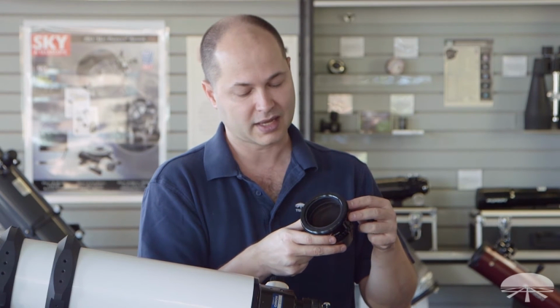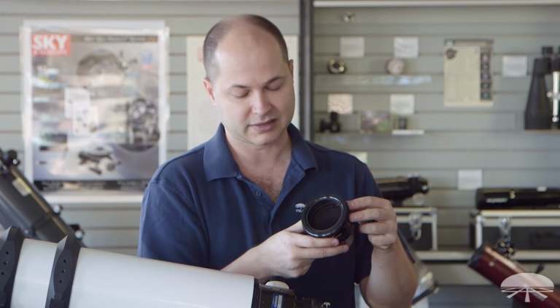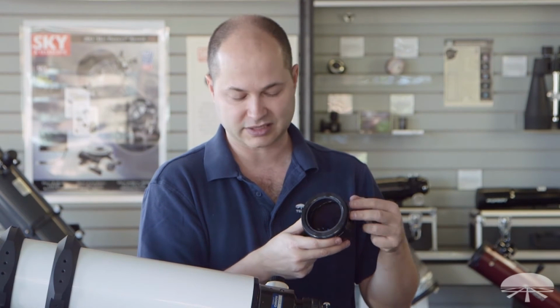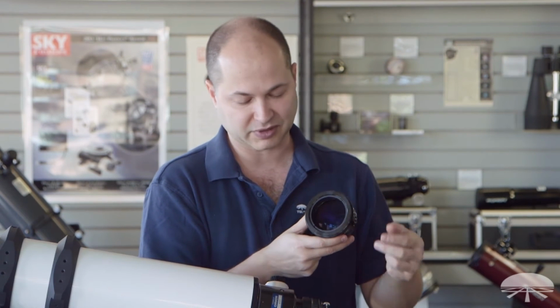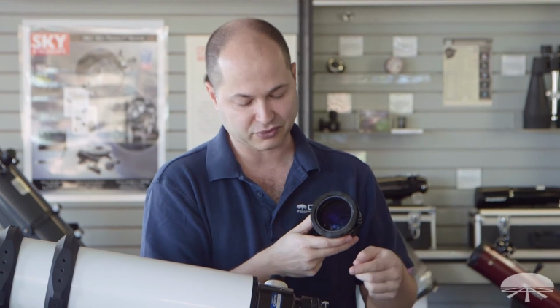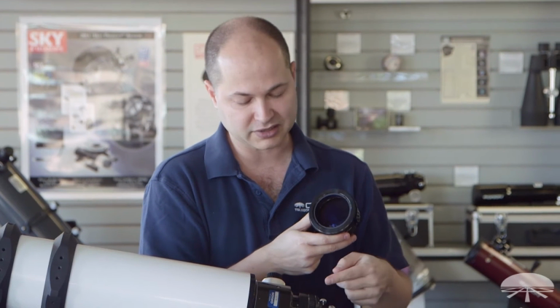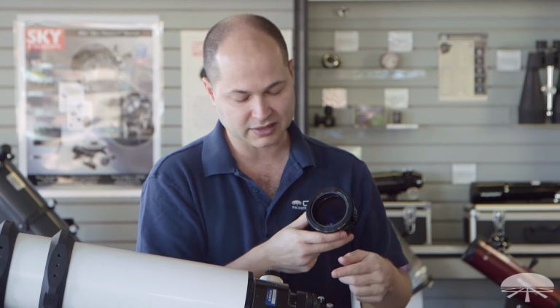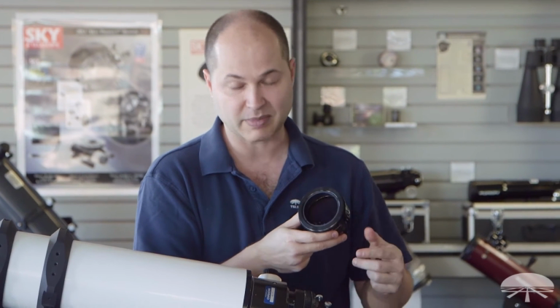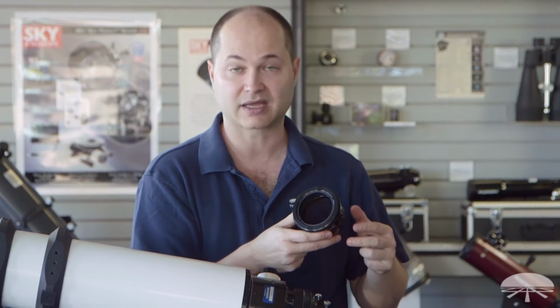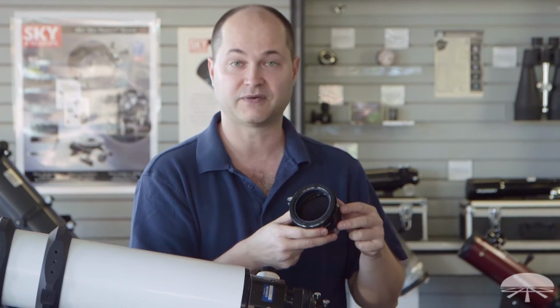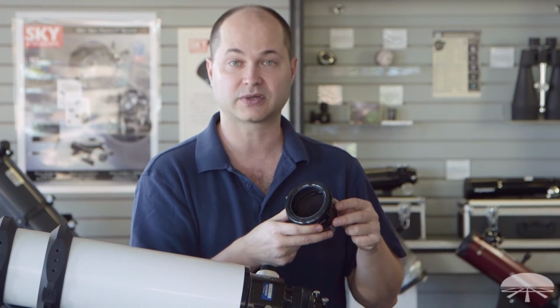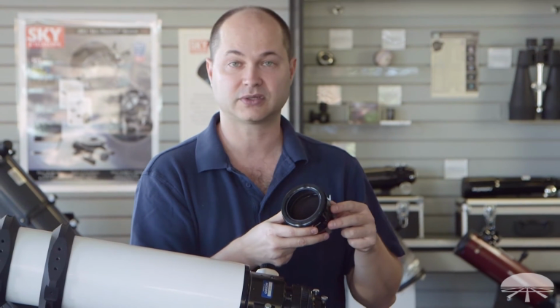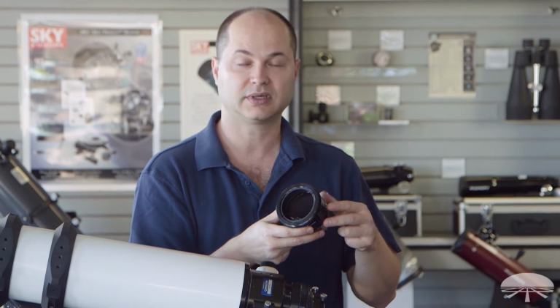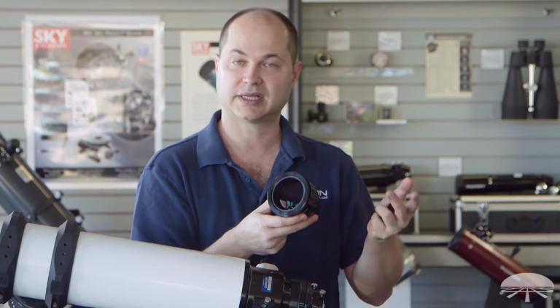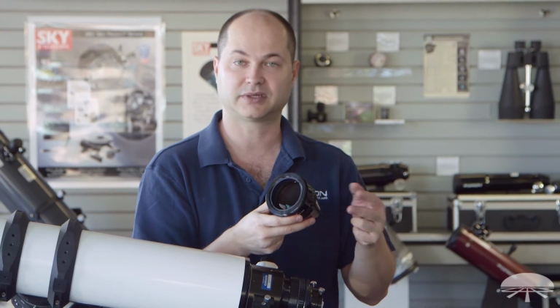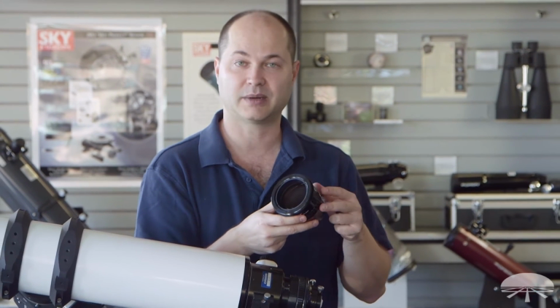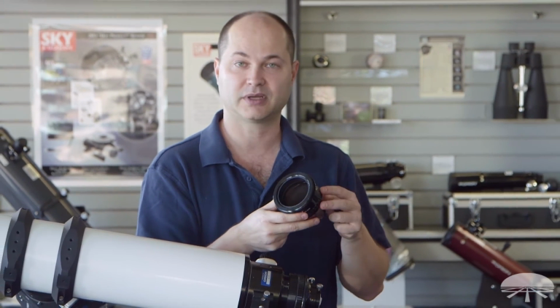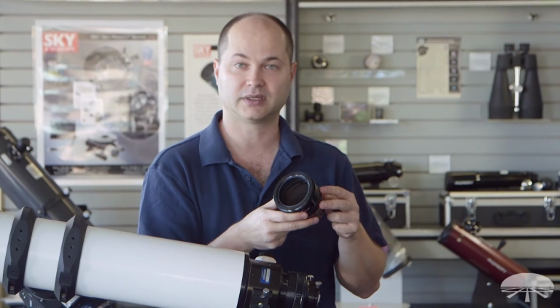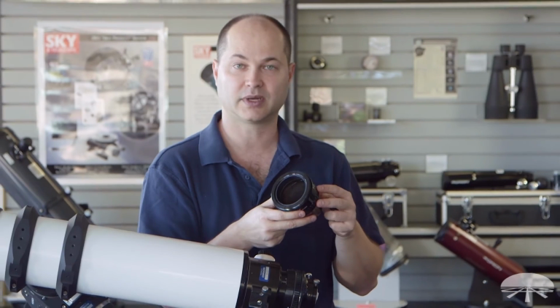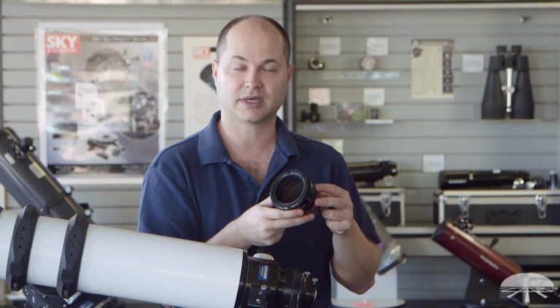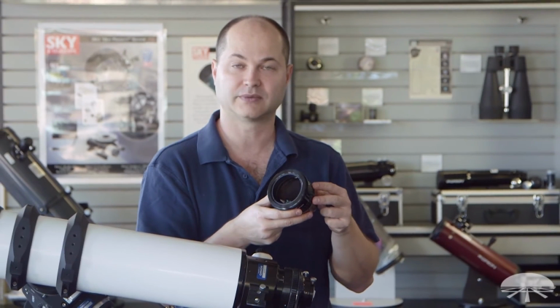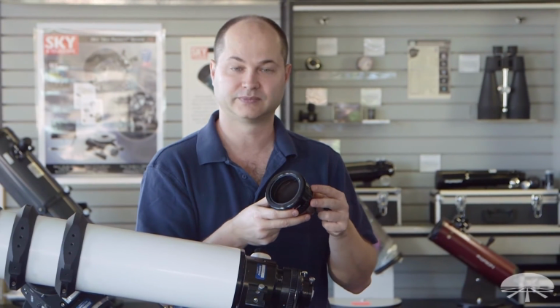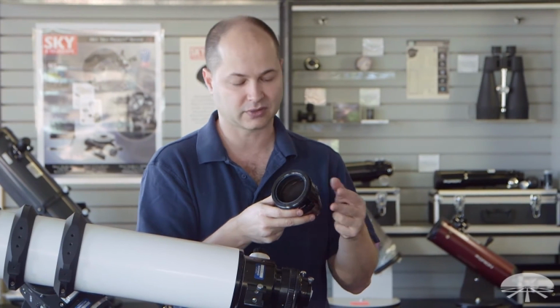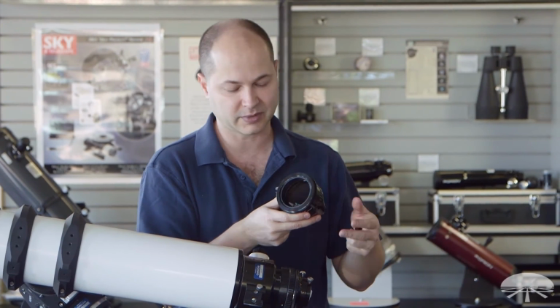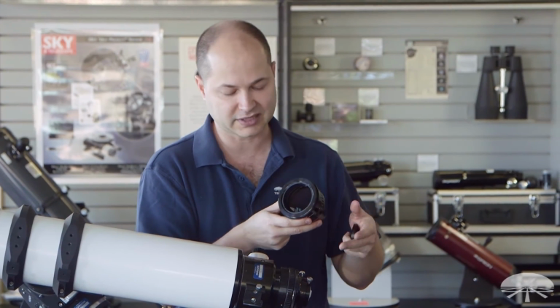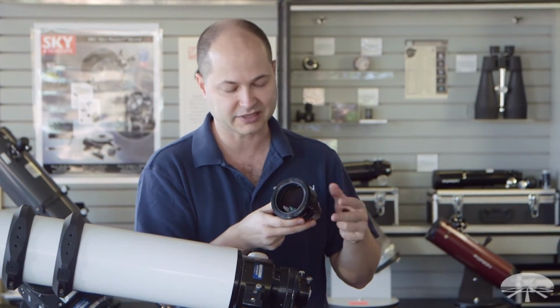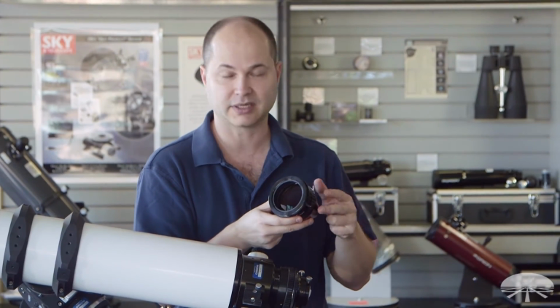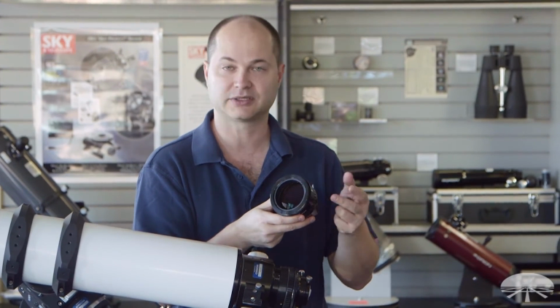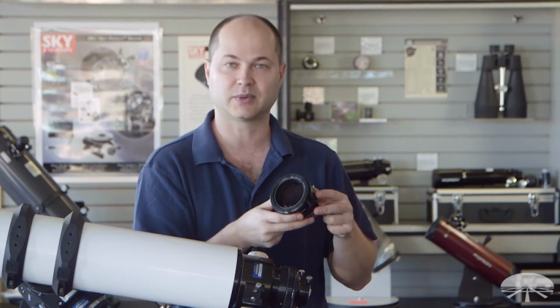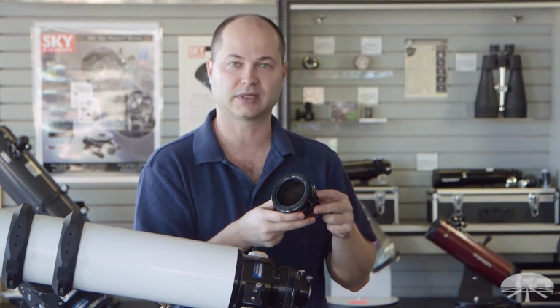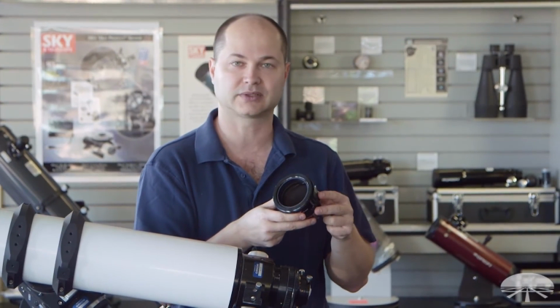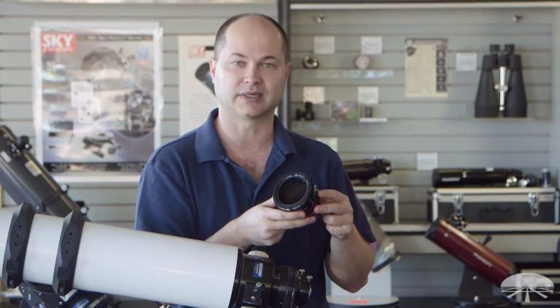It simply threads onto the back of the focuser — attach your camera and away you go. Let me attach it and show you what it looks like.